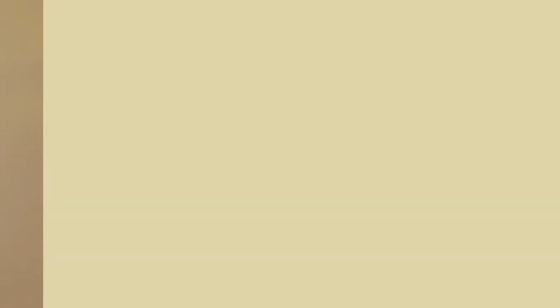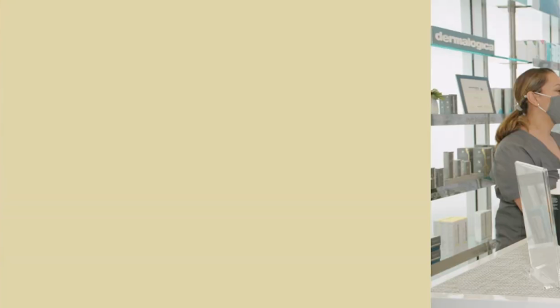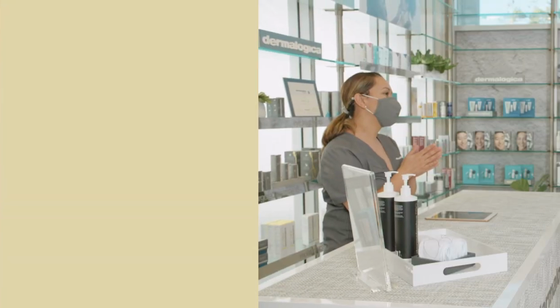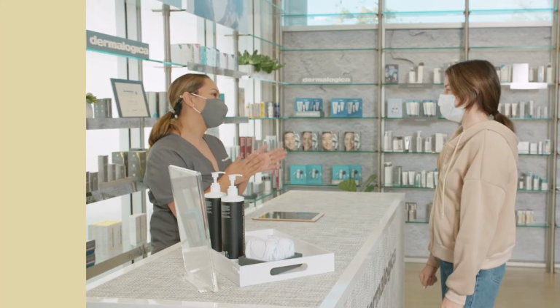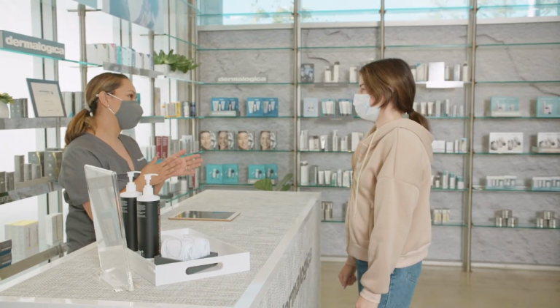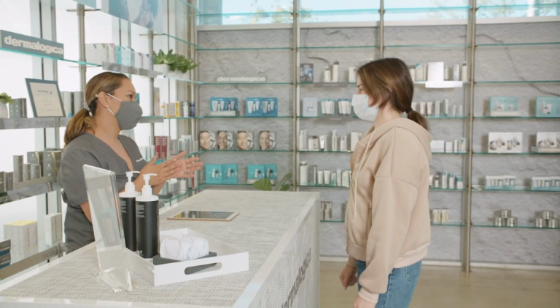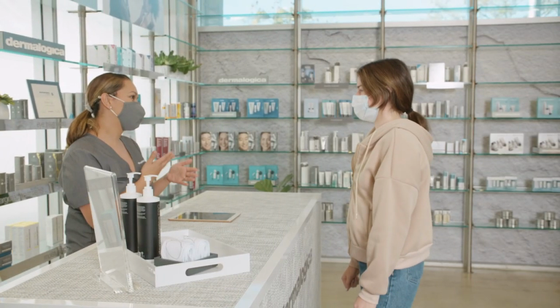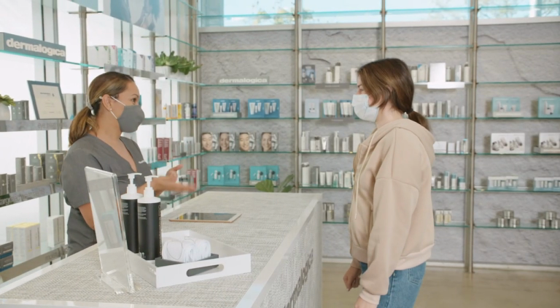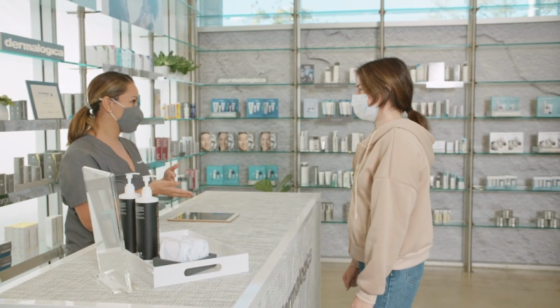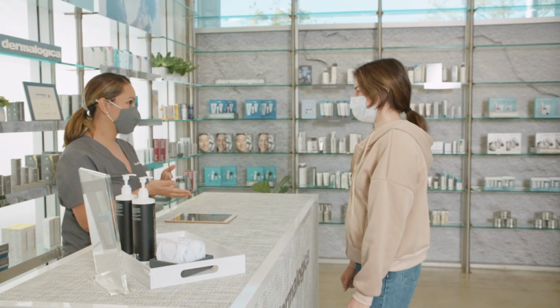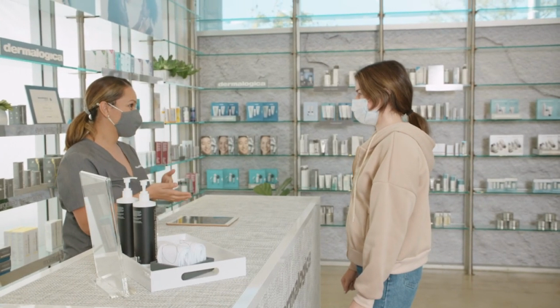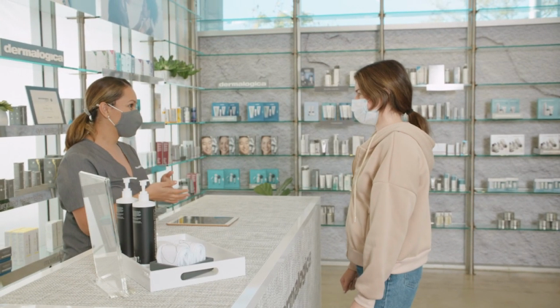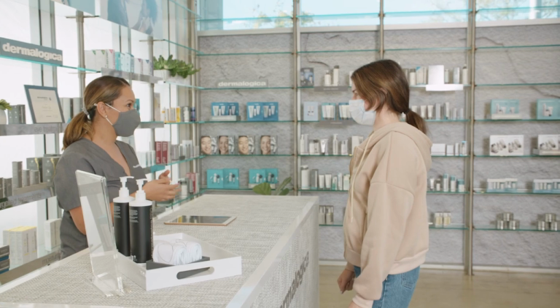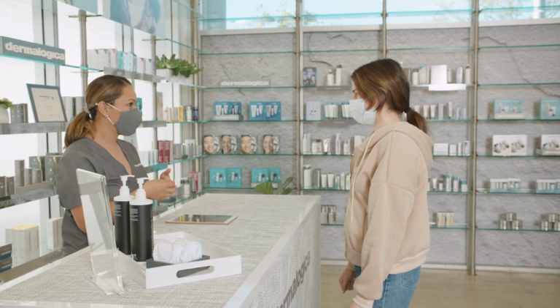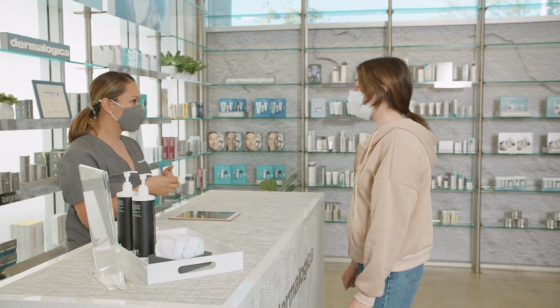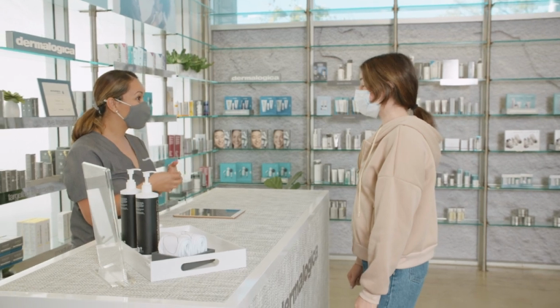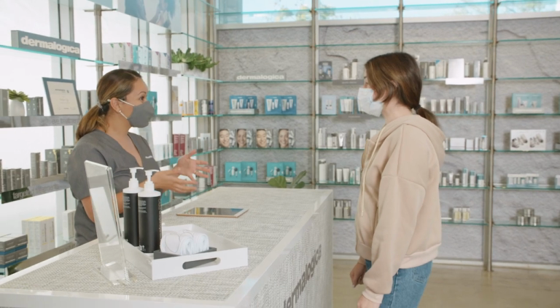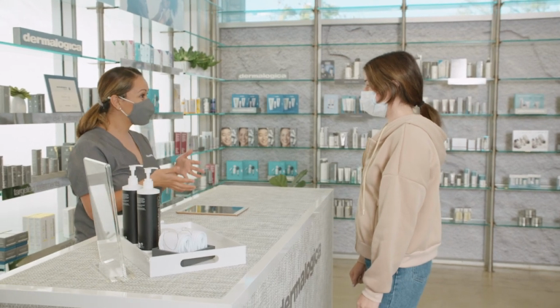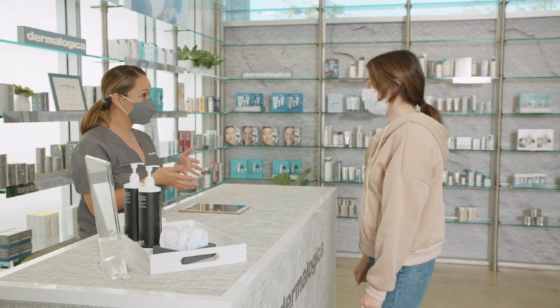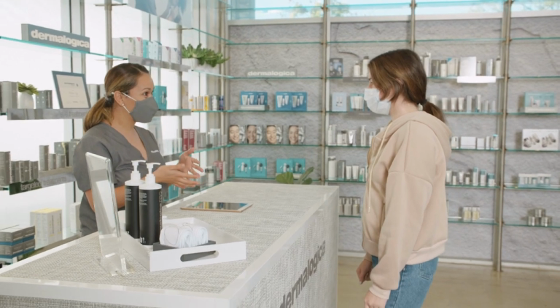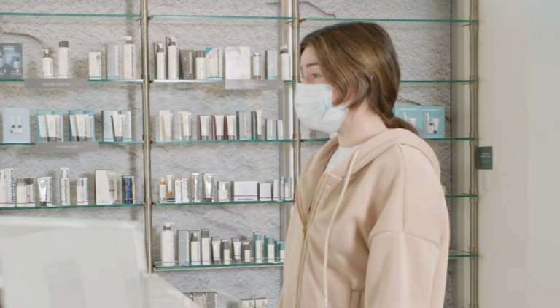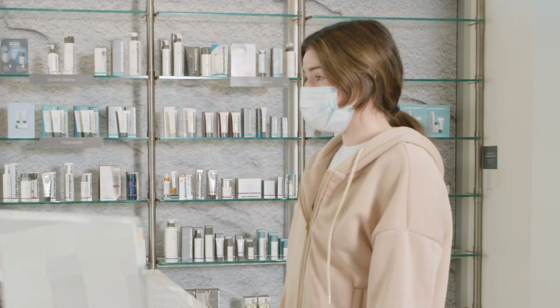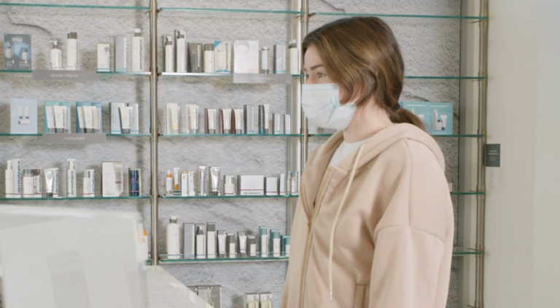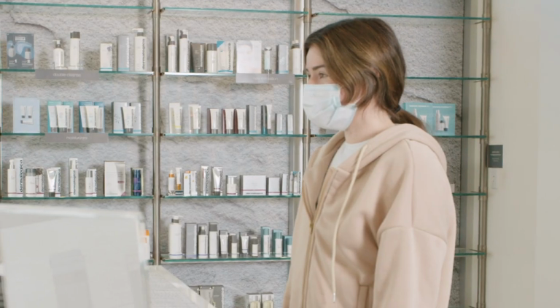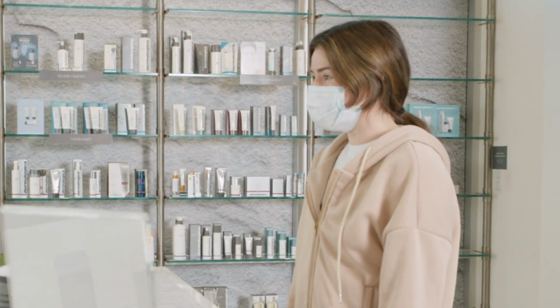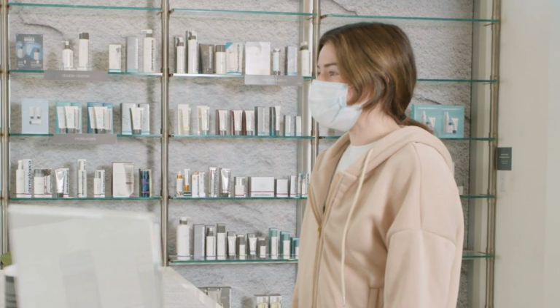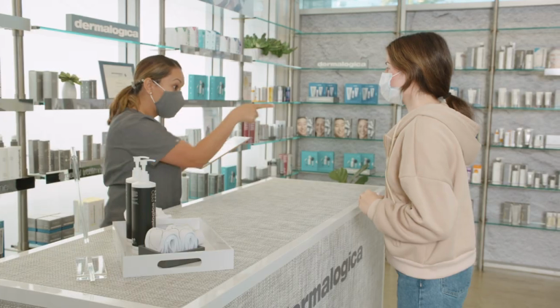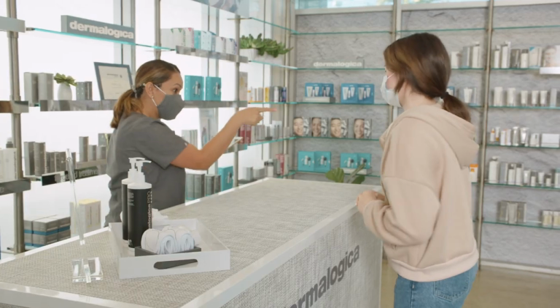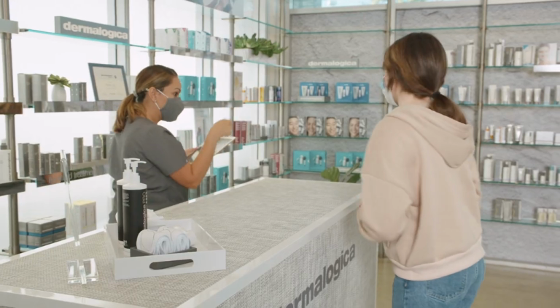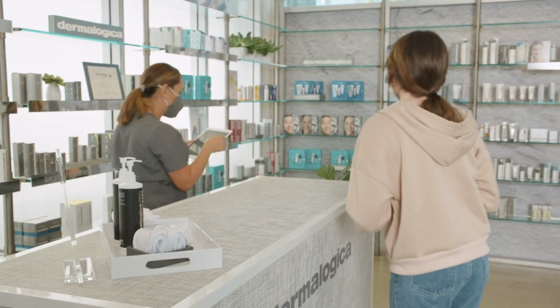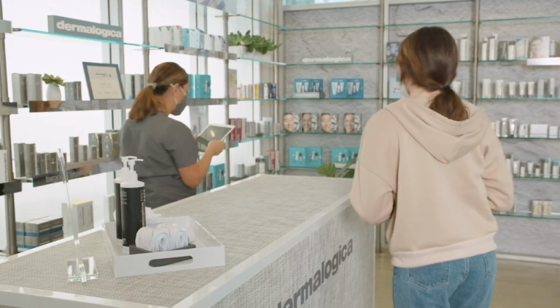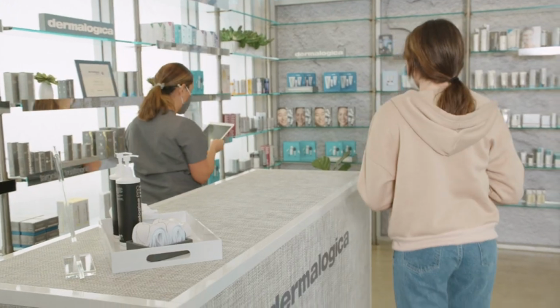I'm Danielle, I'm your professional skin therapist. Nice to meet you. Nice to meet you. We'll take you on back.